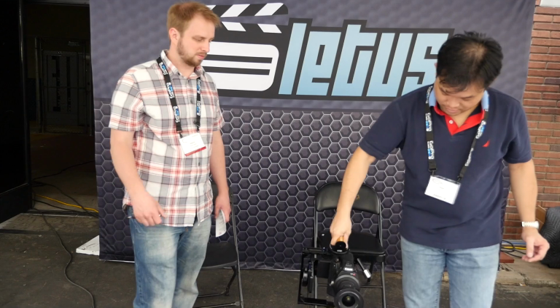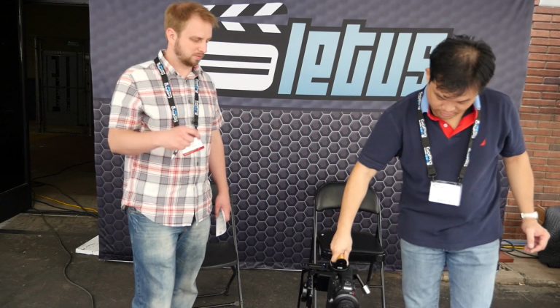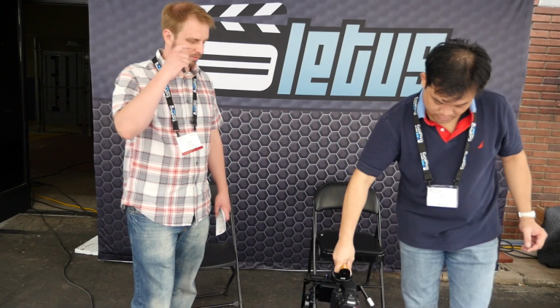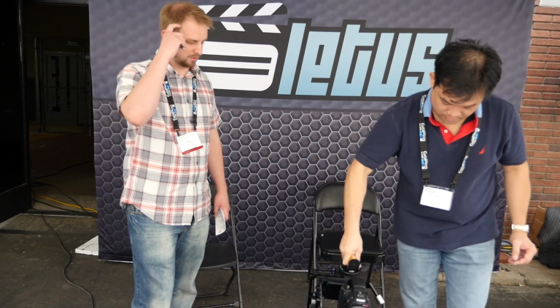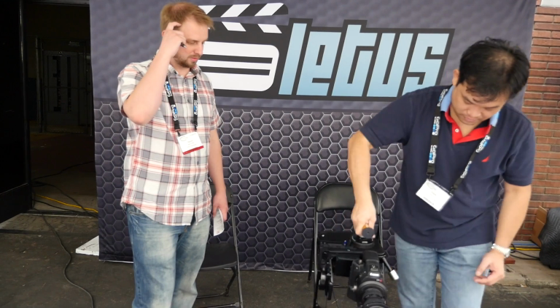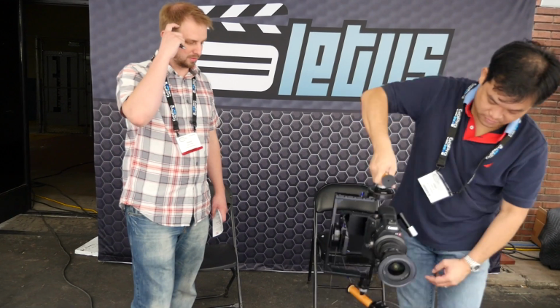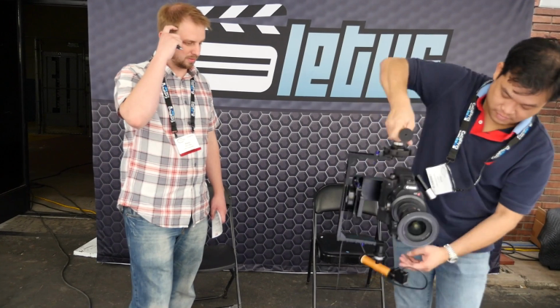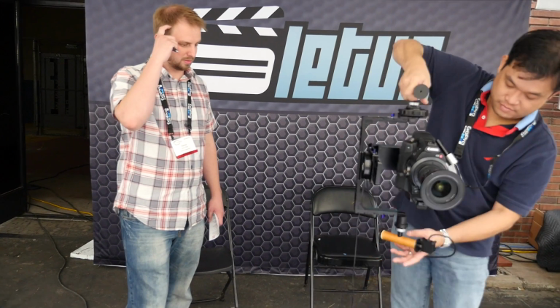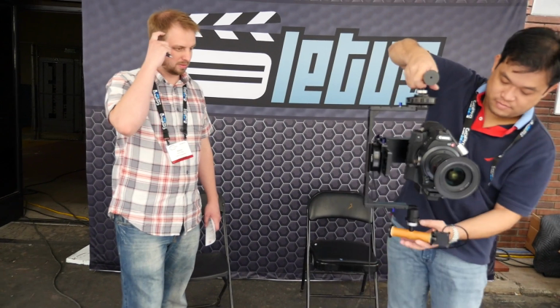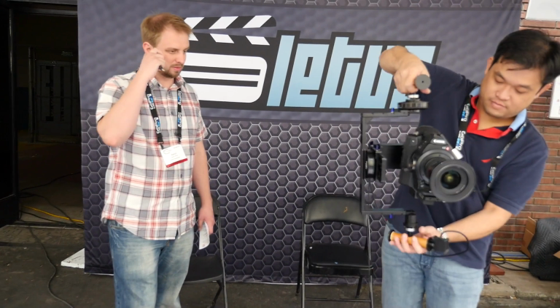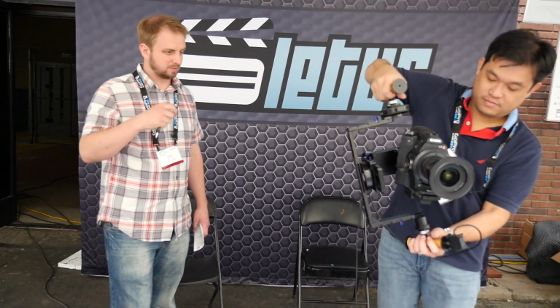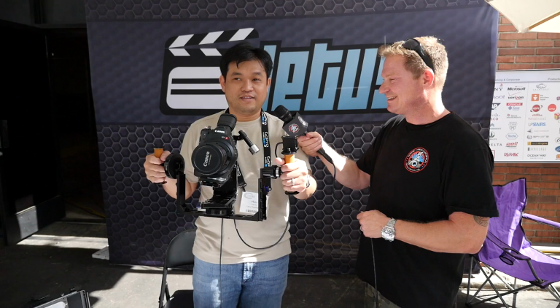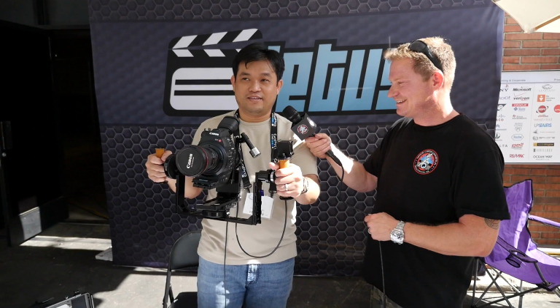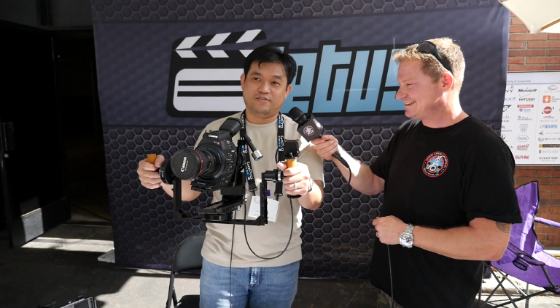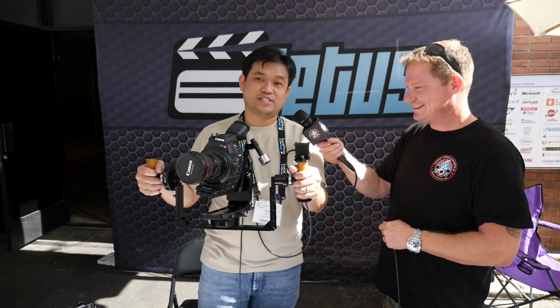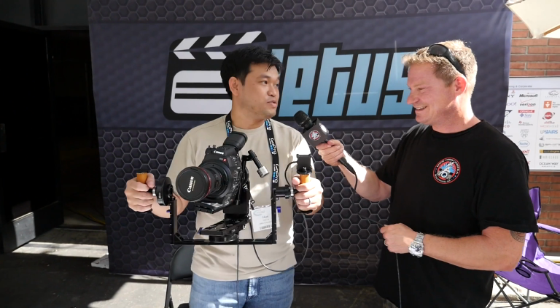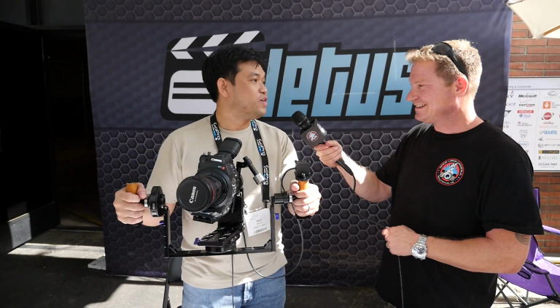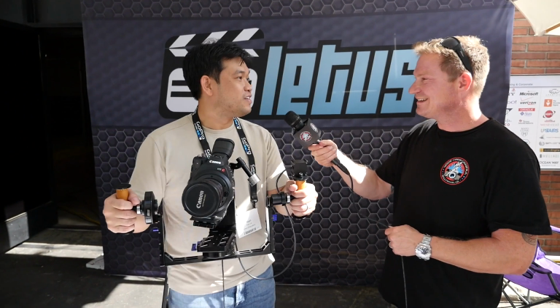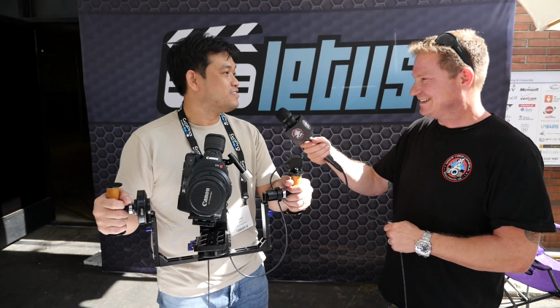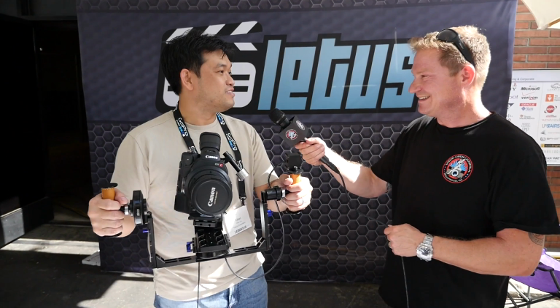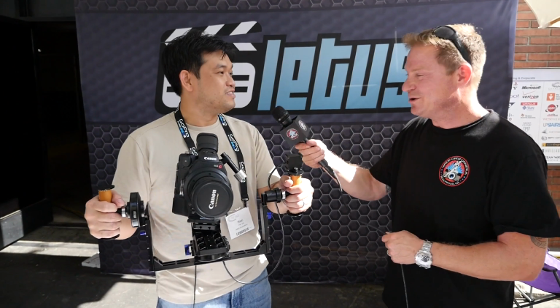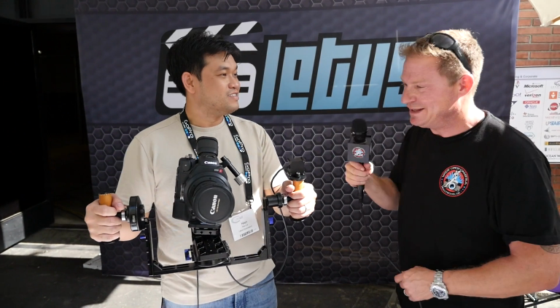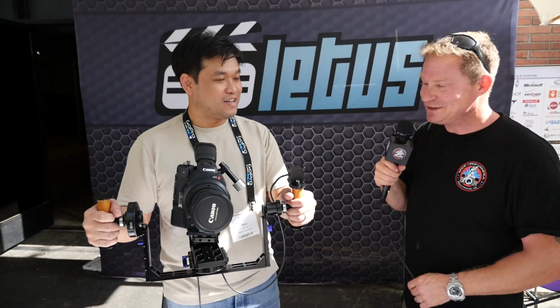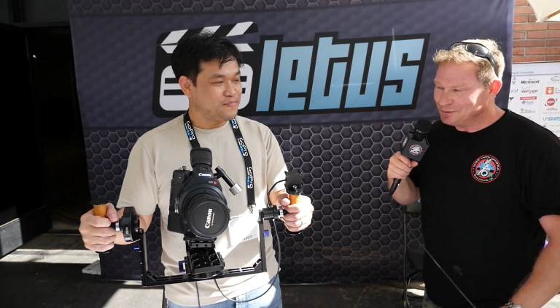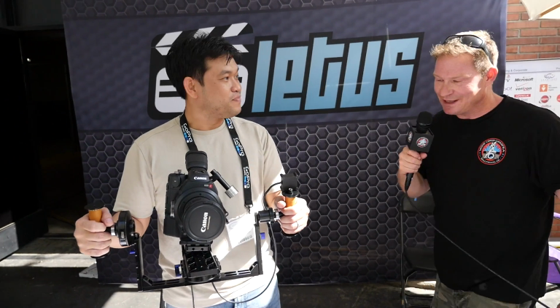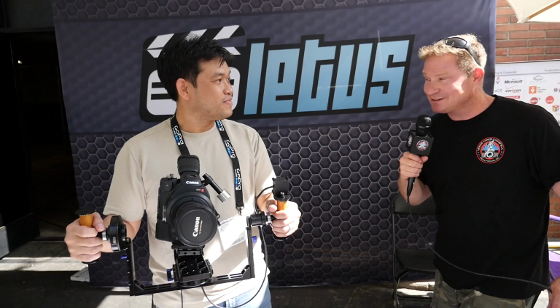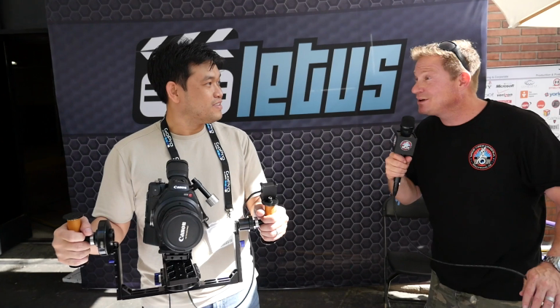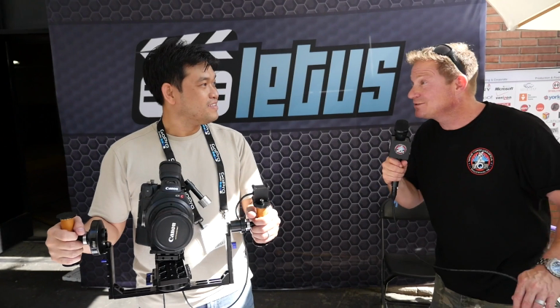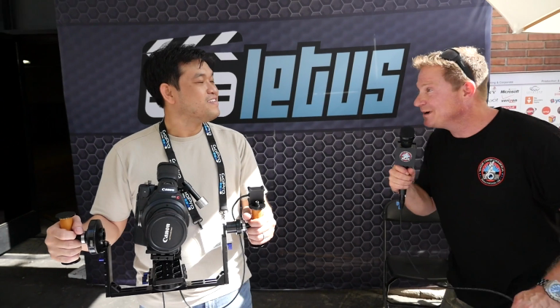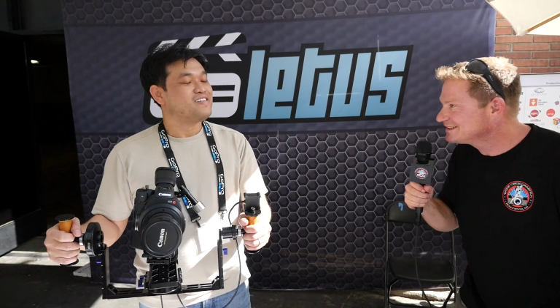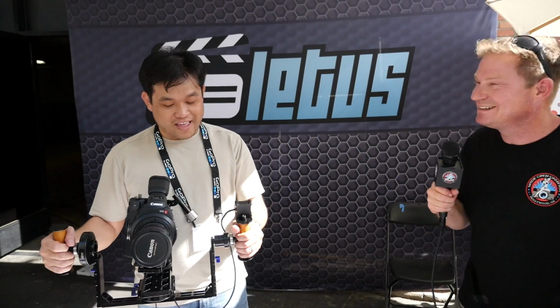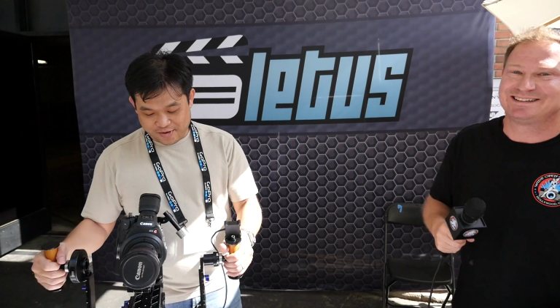And then you go back up and just keep shooting. Cool, man. That was Ian with Letus — thank you guys so much. Thank you.